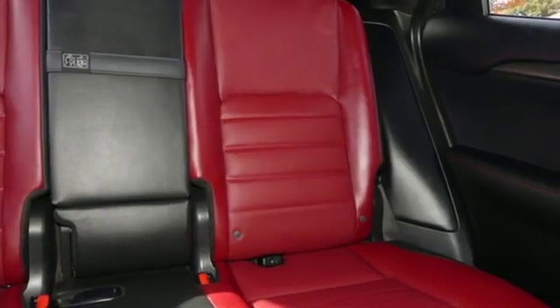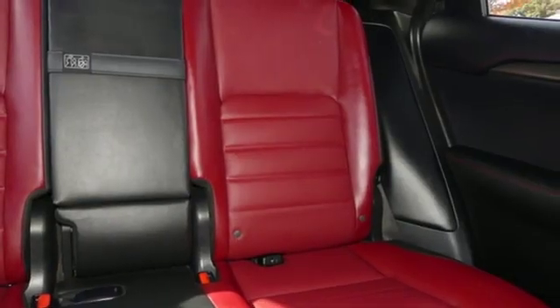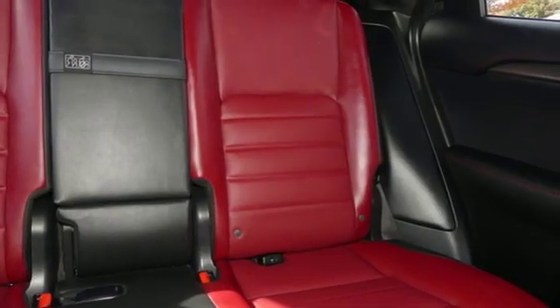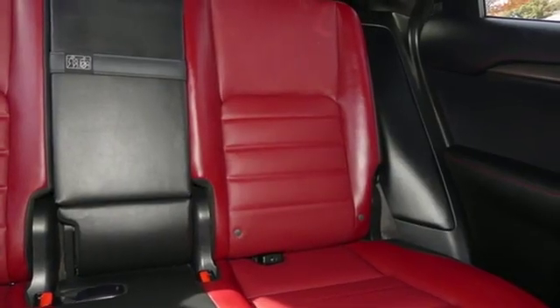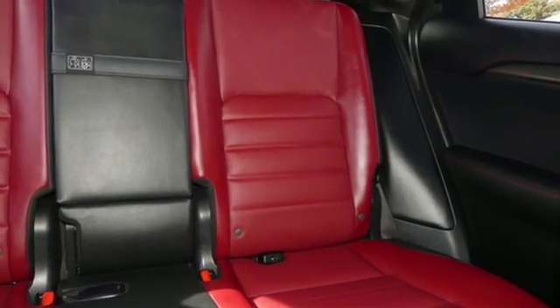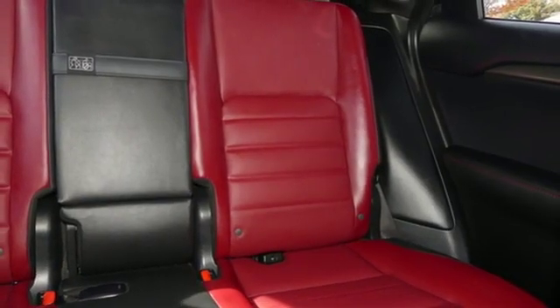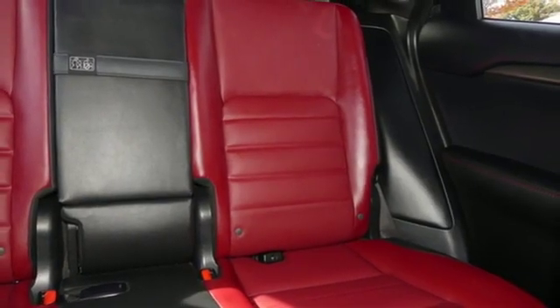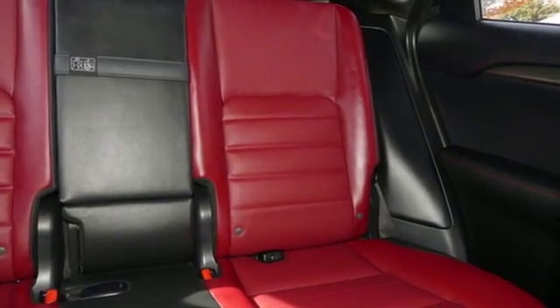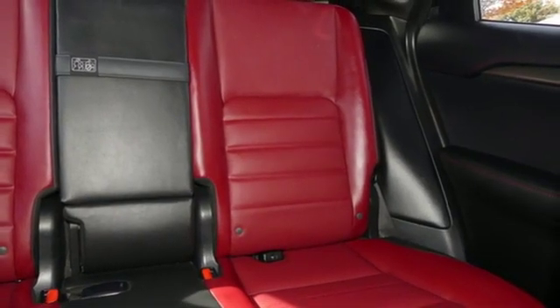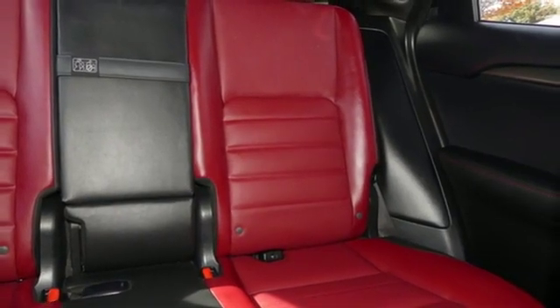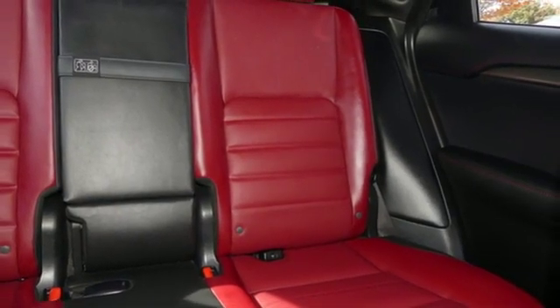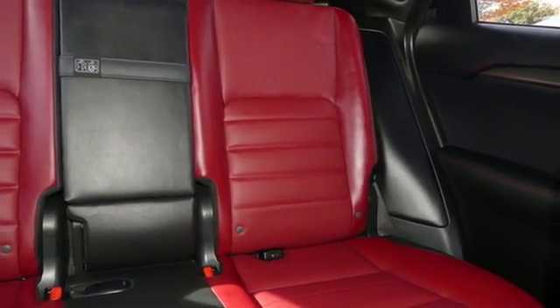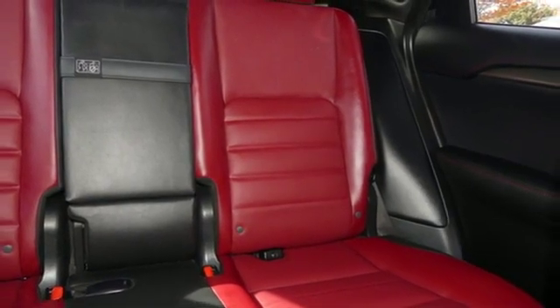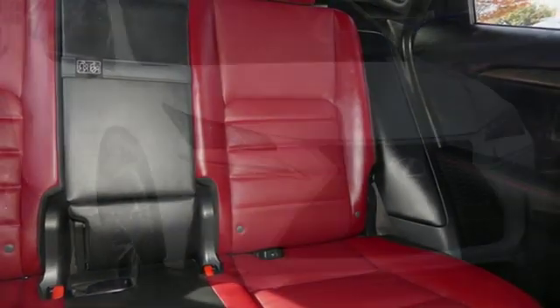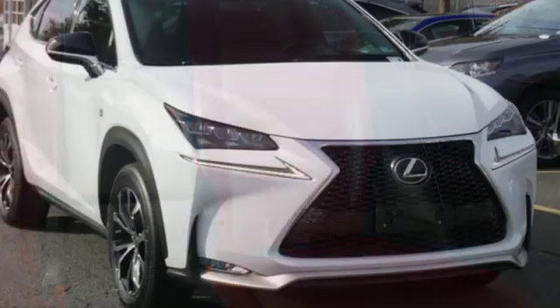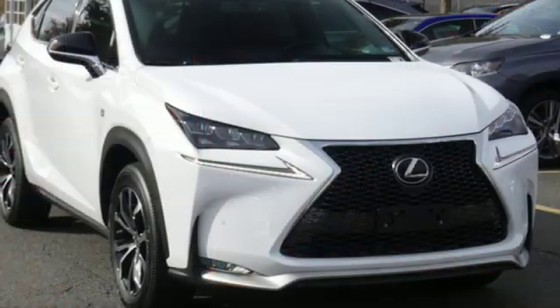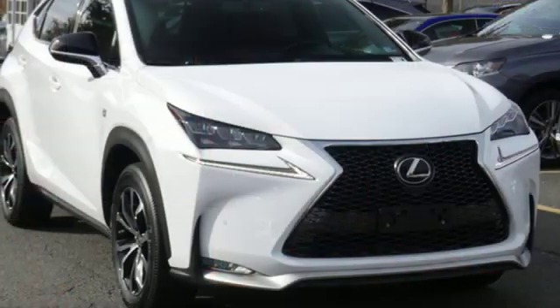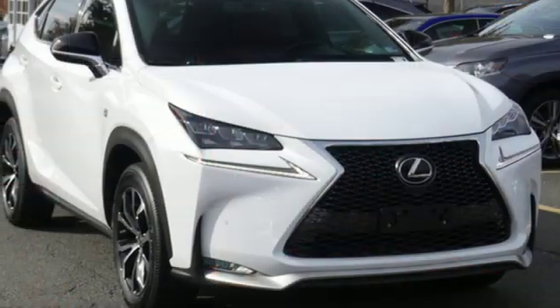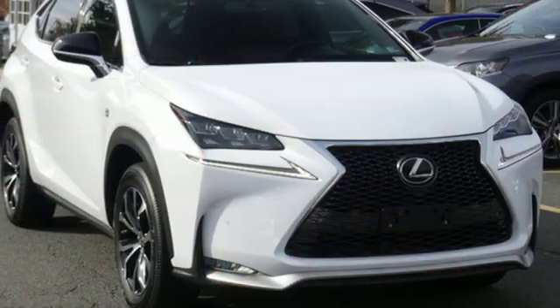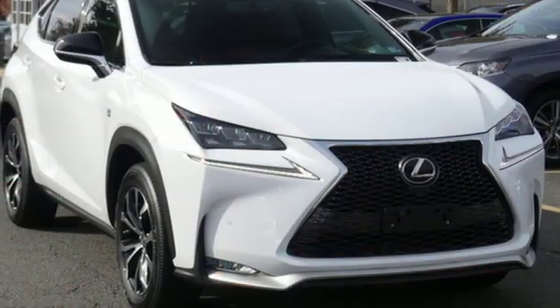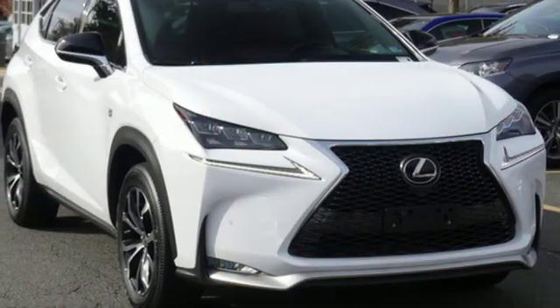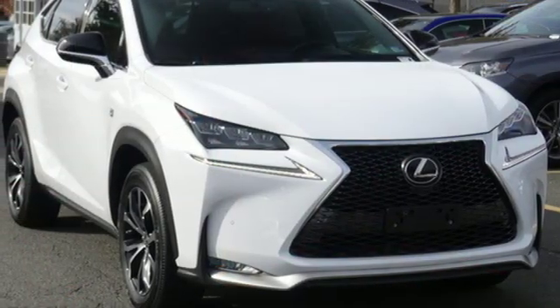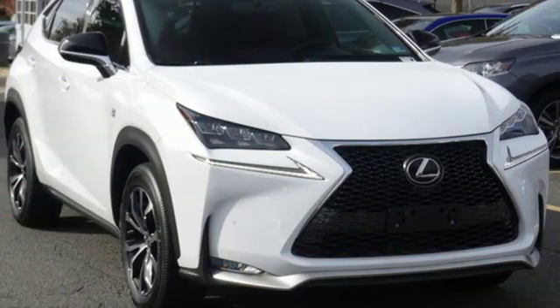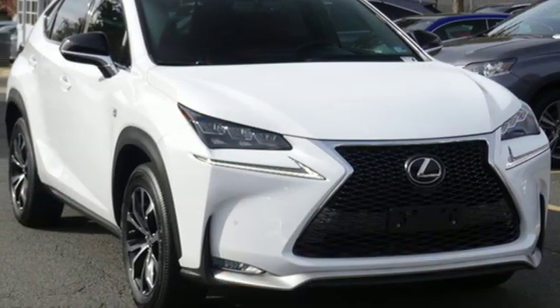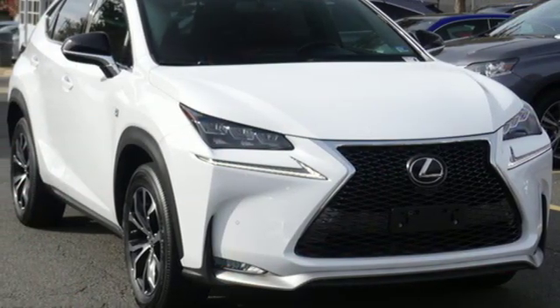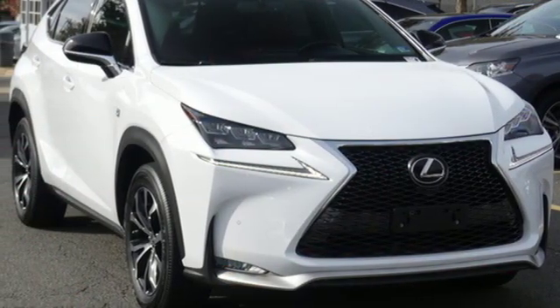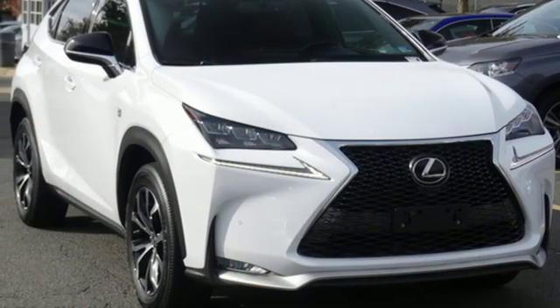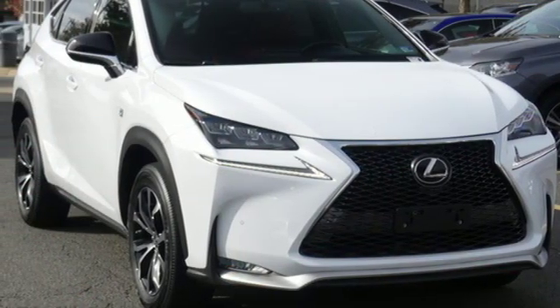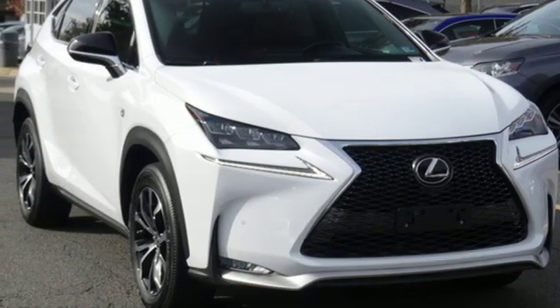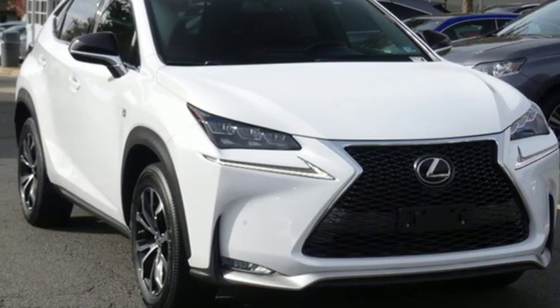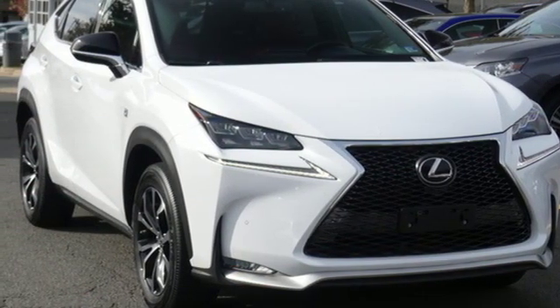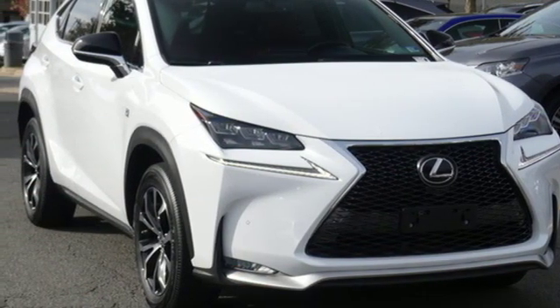Live a lifestyle that leaves a lasting impression in this Lexus. You need to drive it to believe it. See it for yourself today.